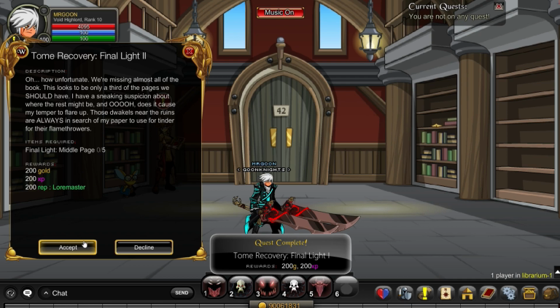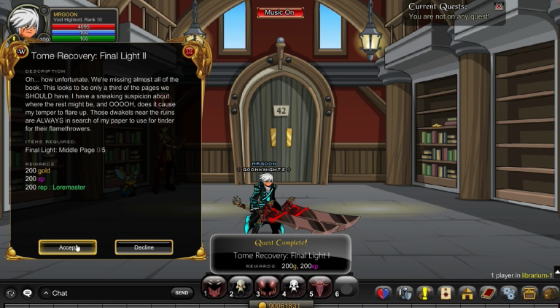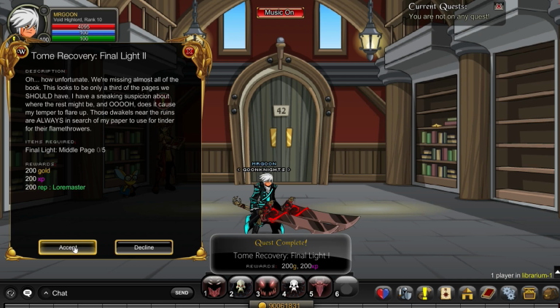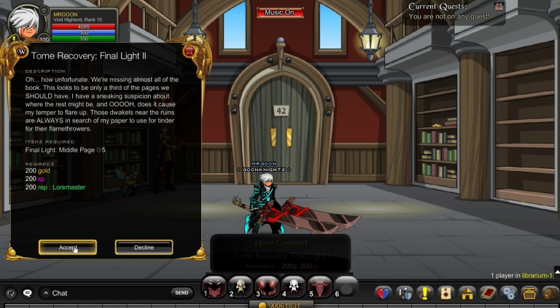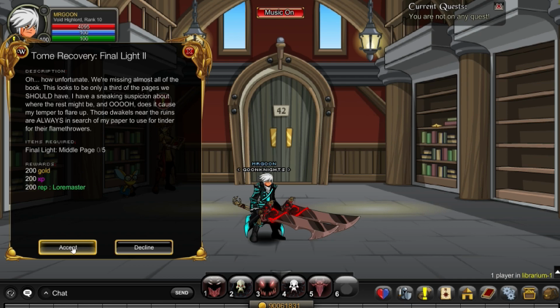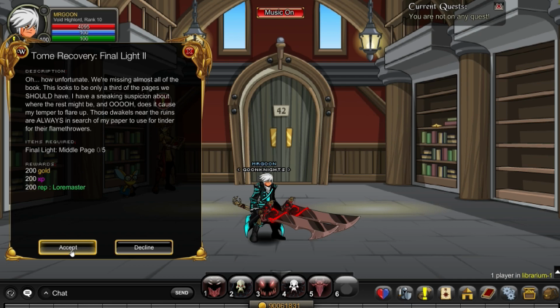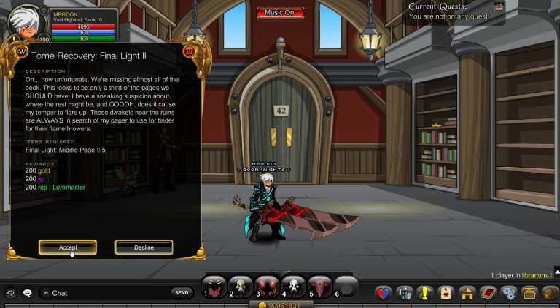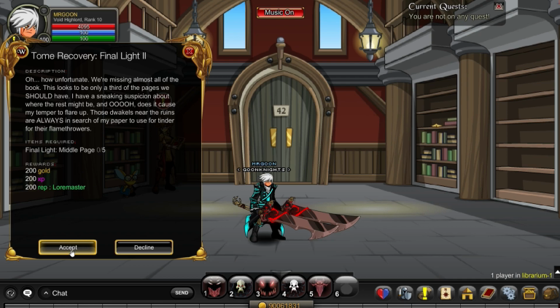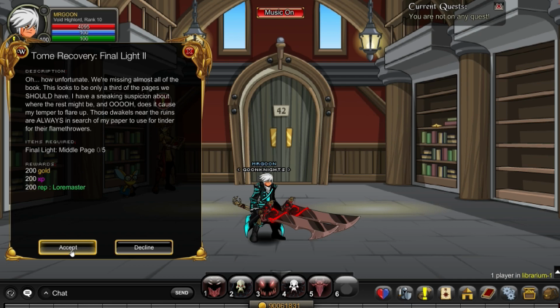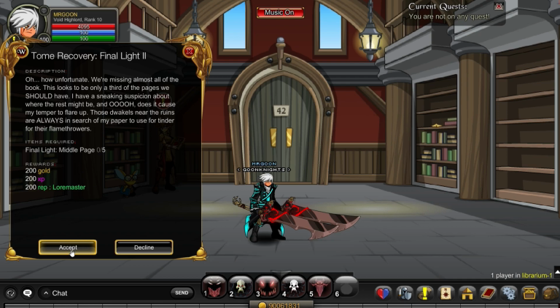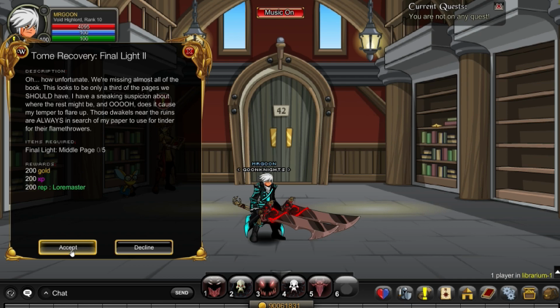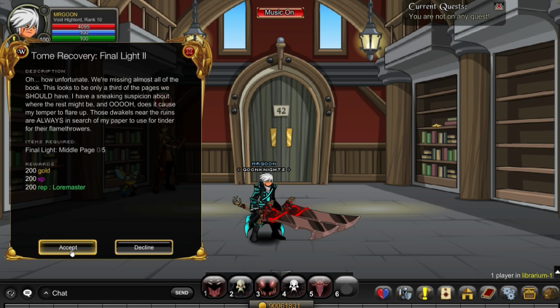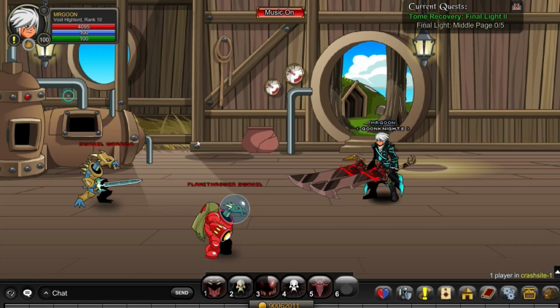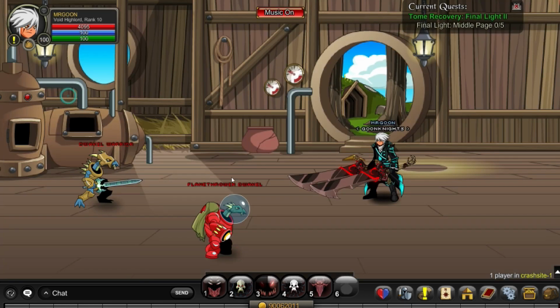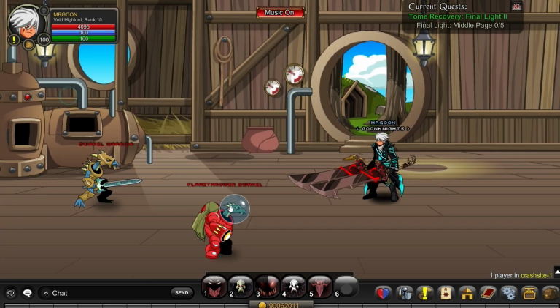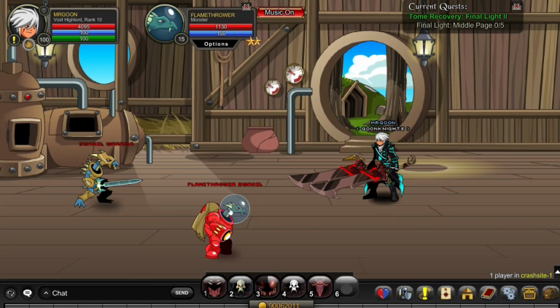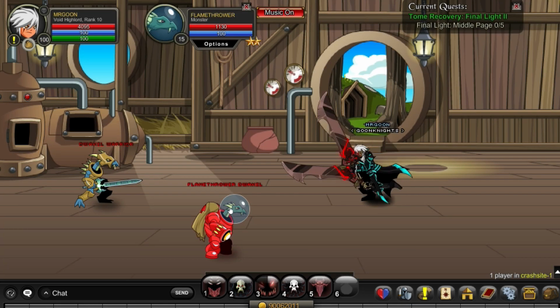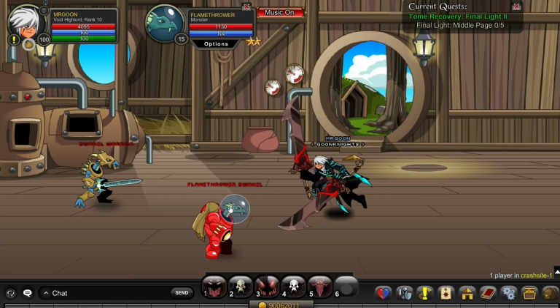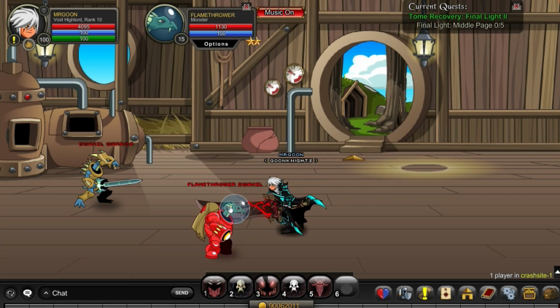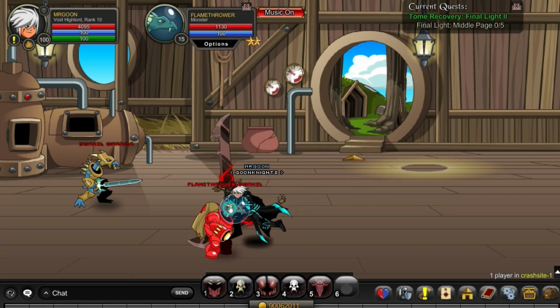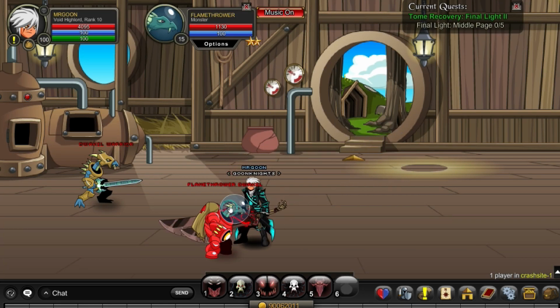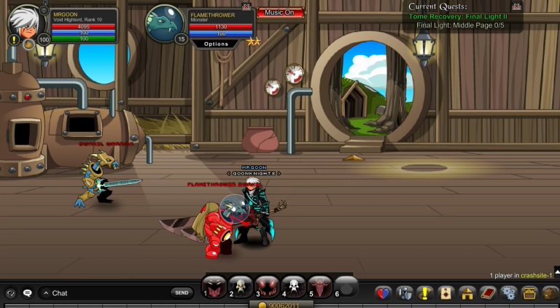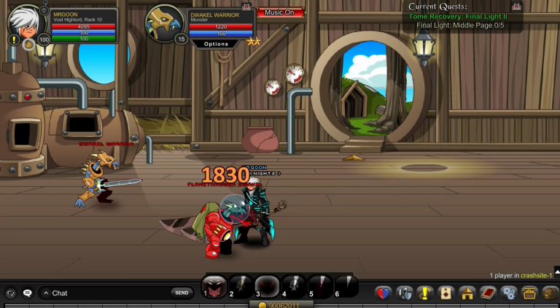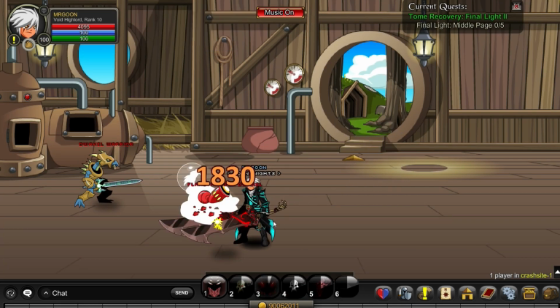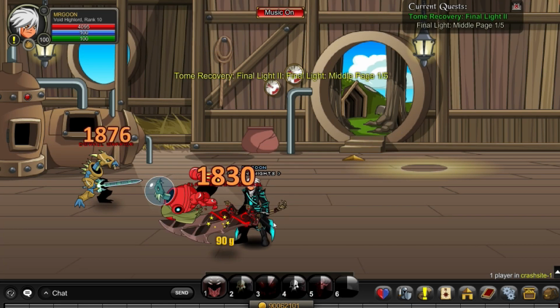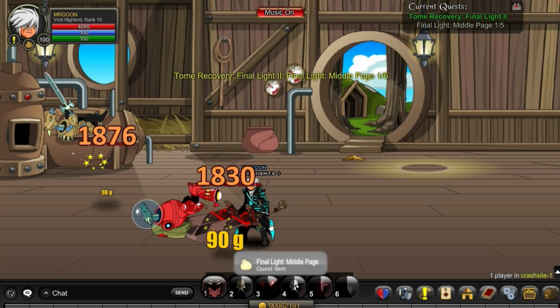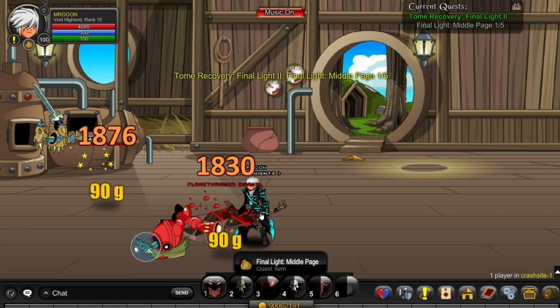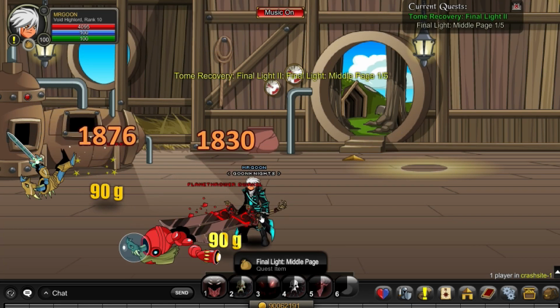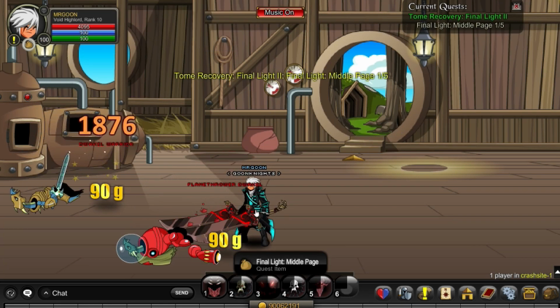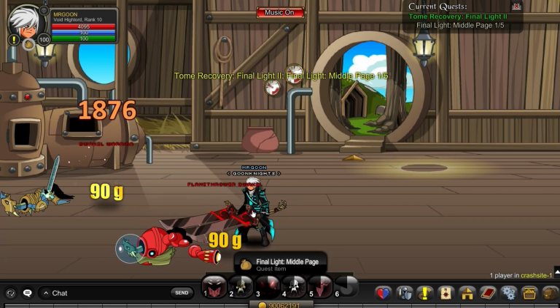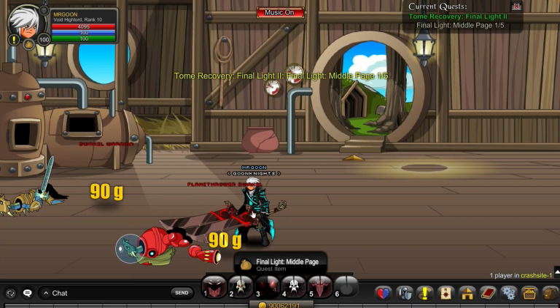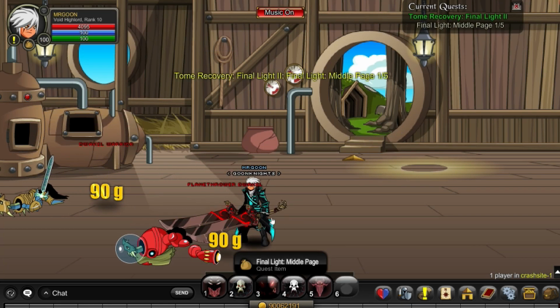For the second part, you need to go along to join a crash site, and you are defeating the Flamethrower Dwackle.